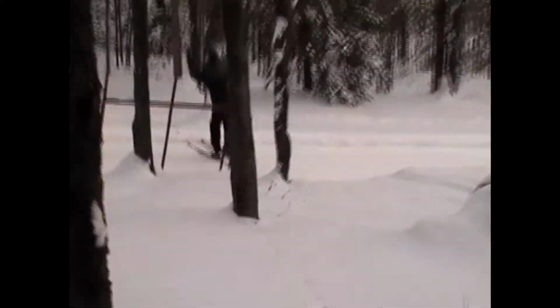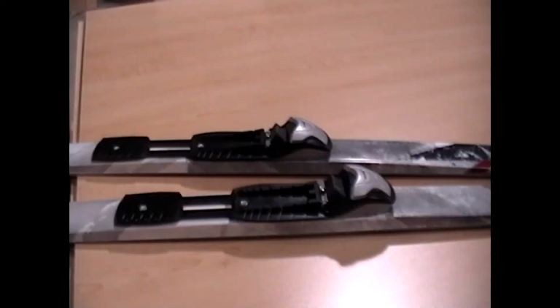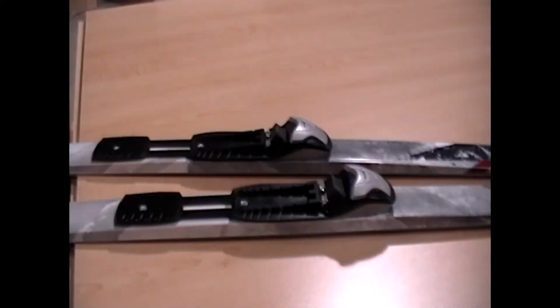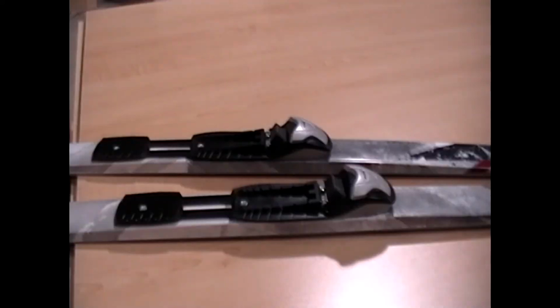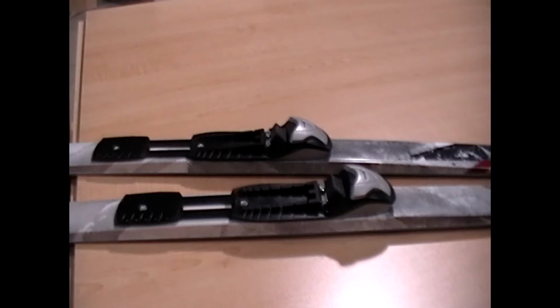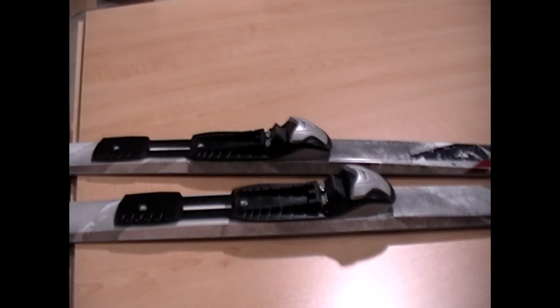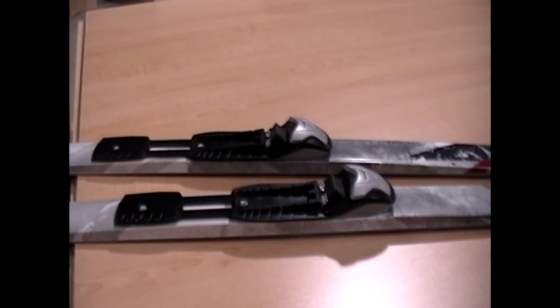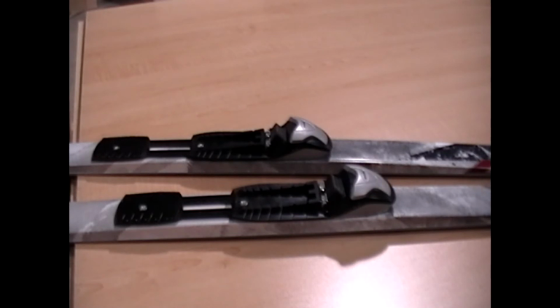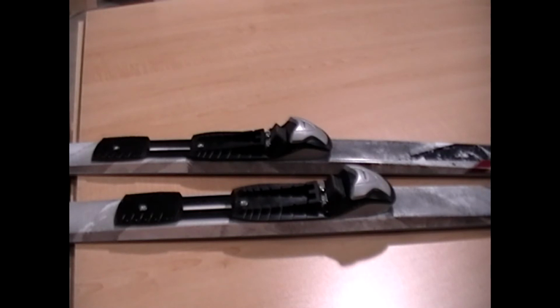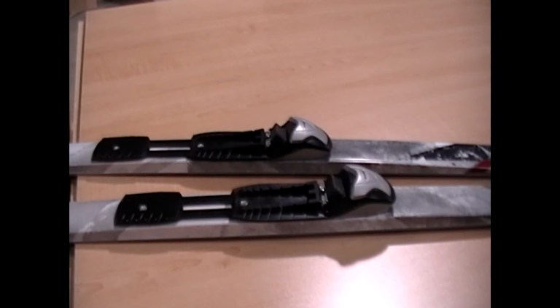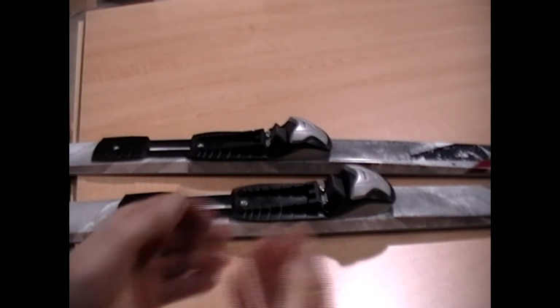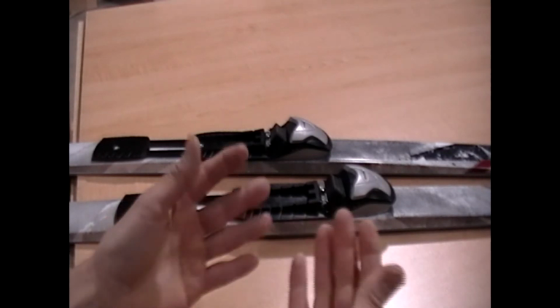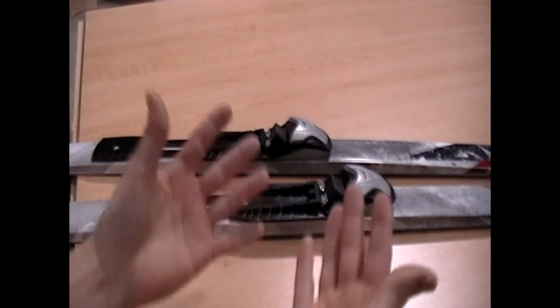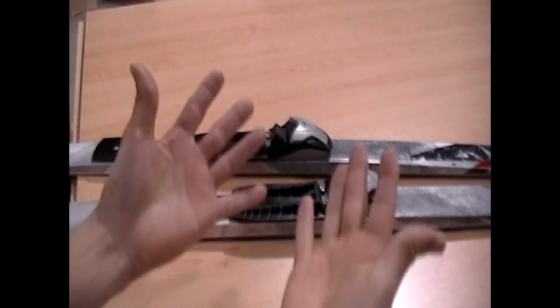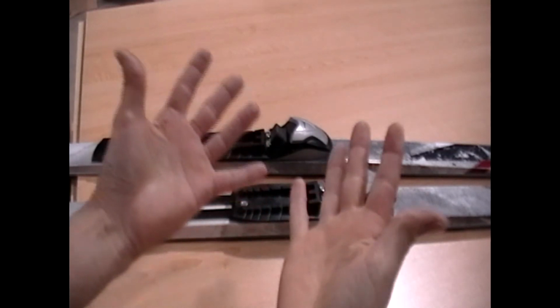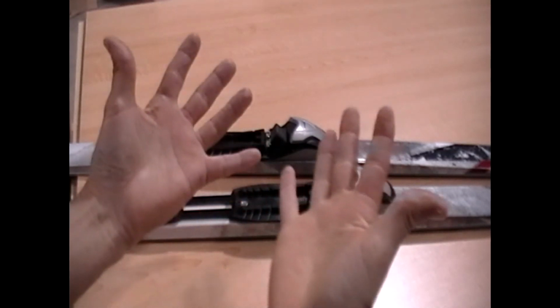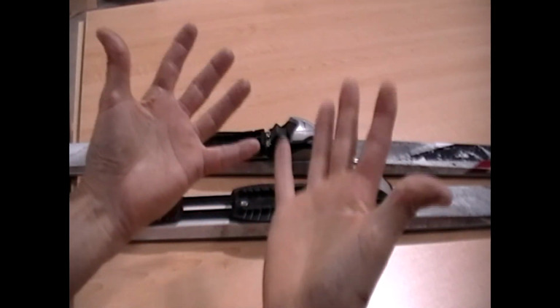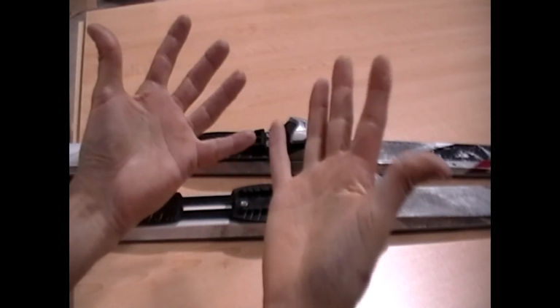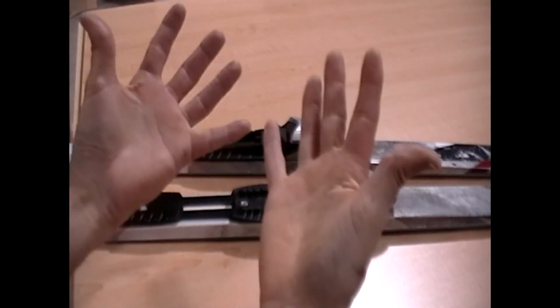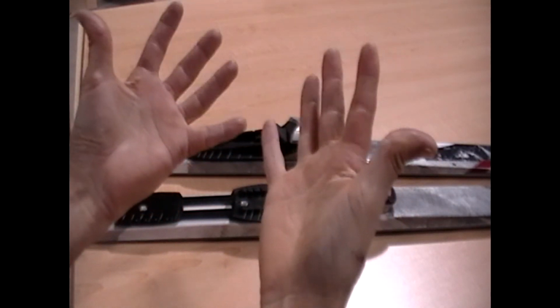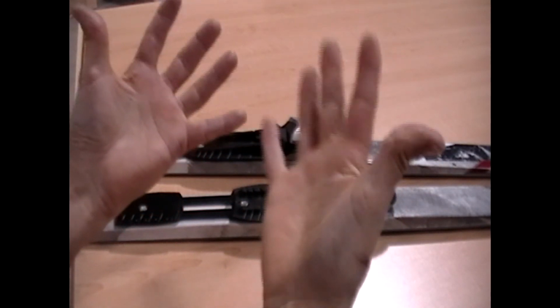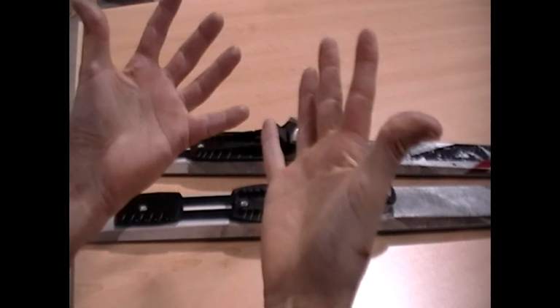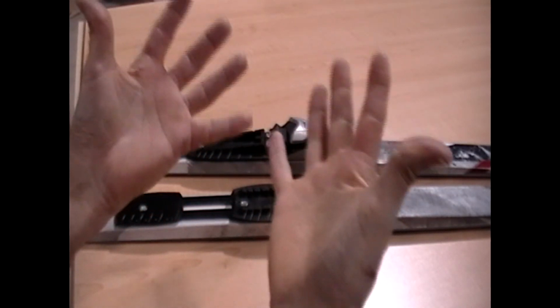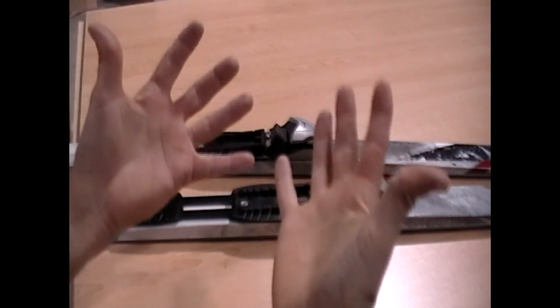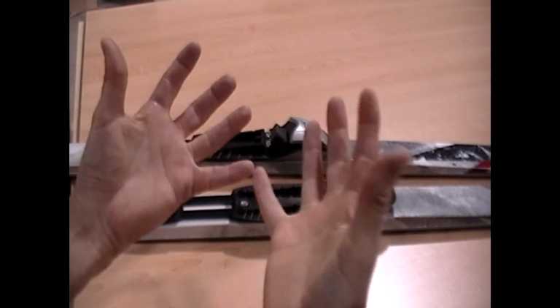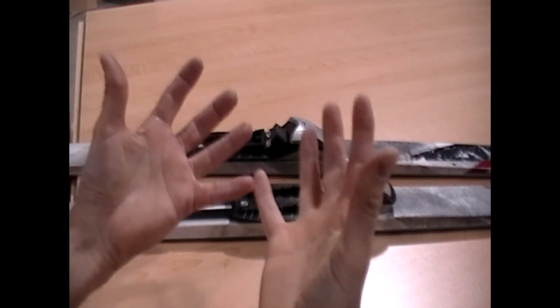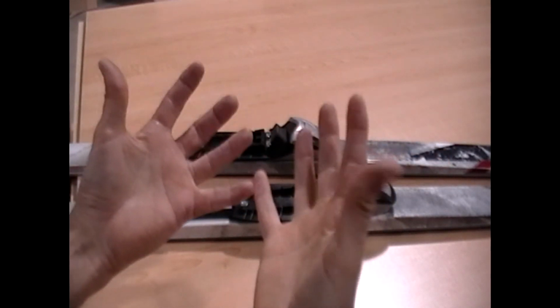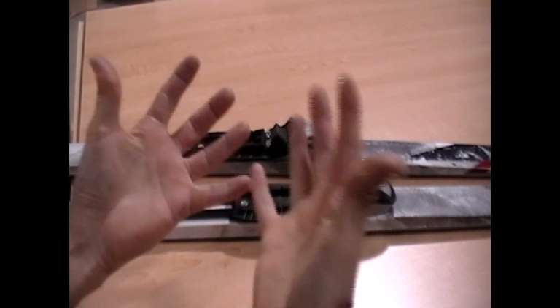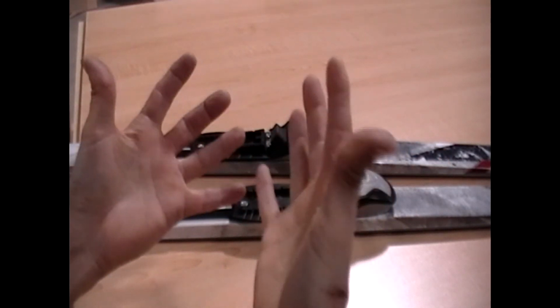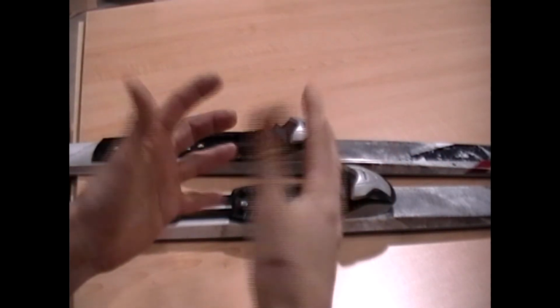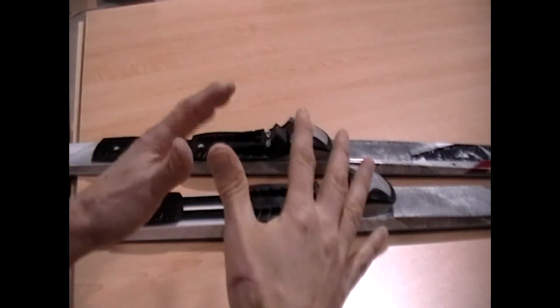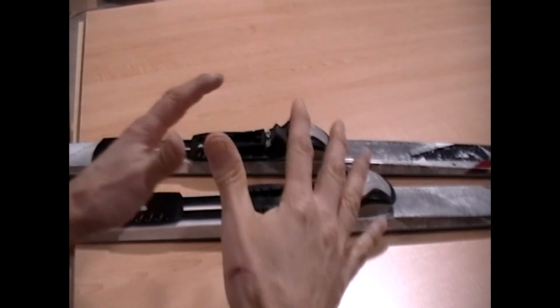Look at that, what a beautiful job. It's impossible to make a mistake with these hands.